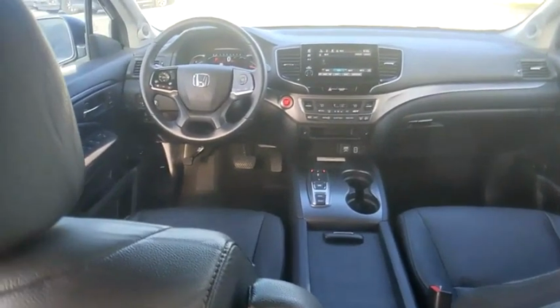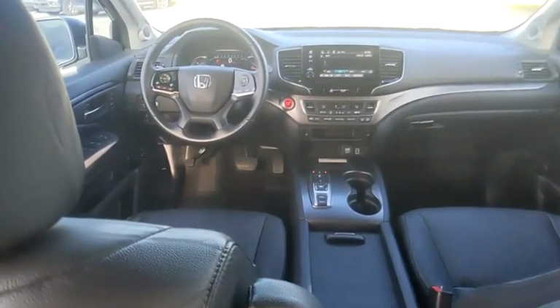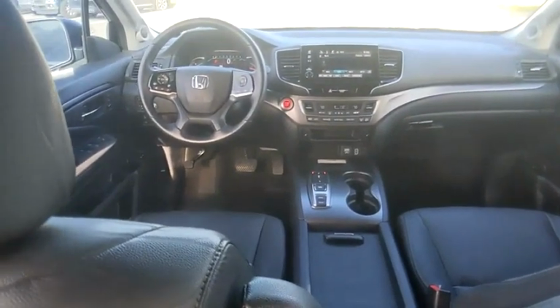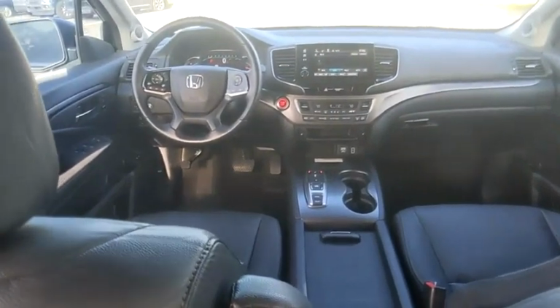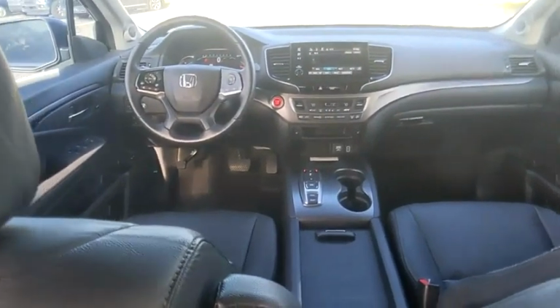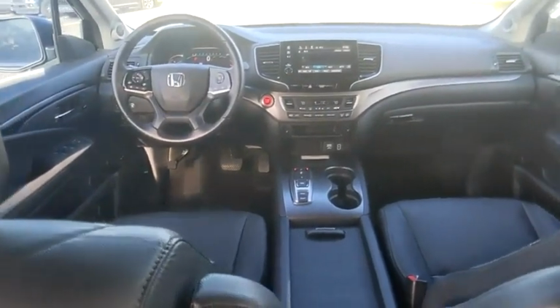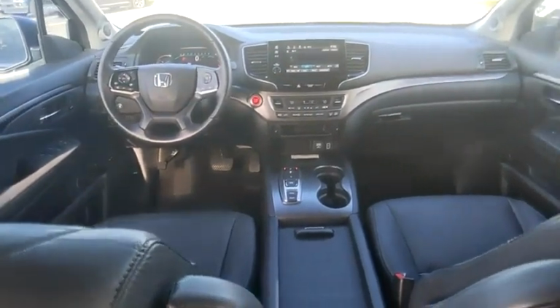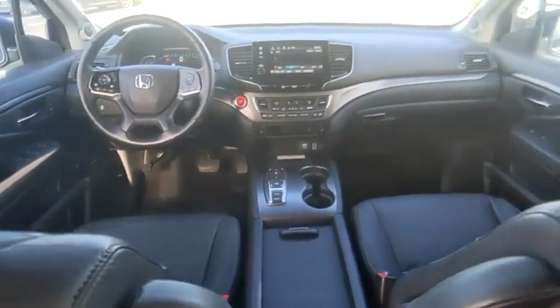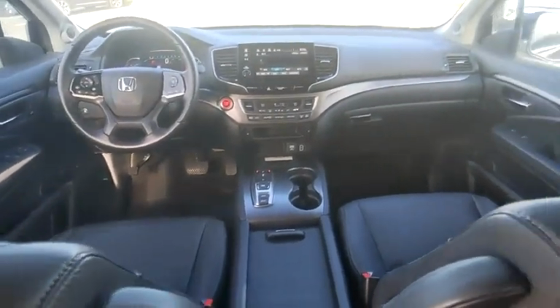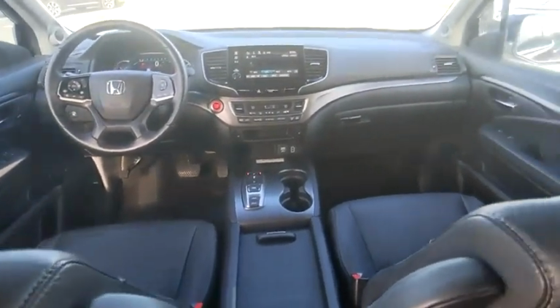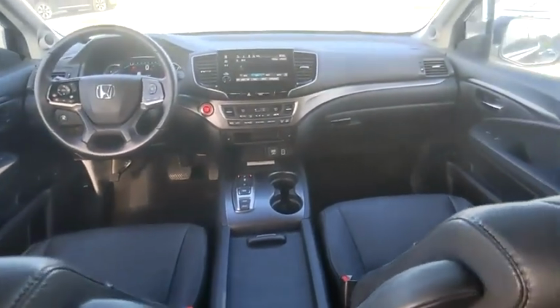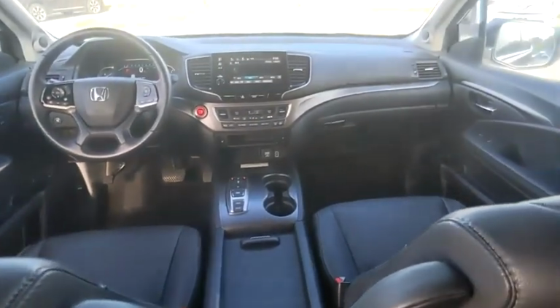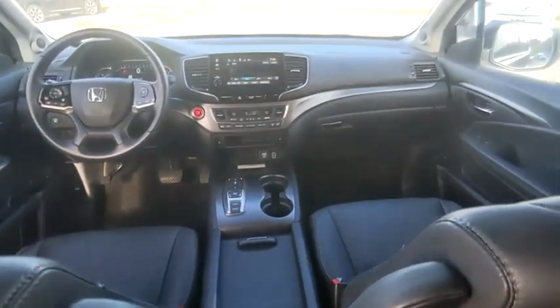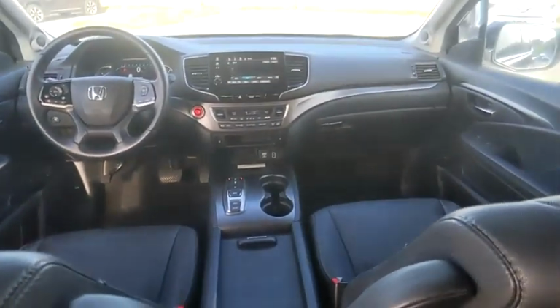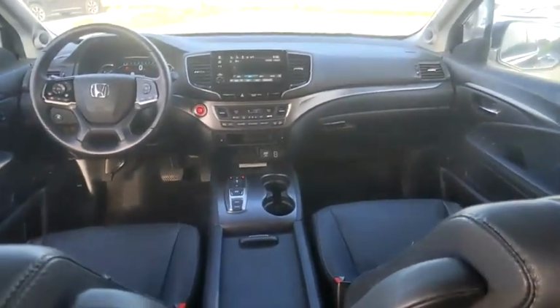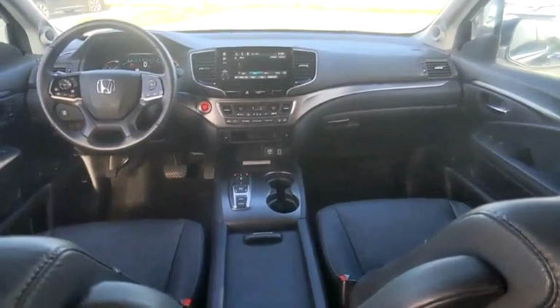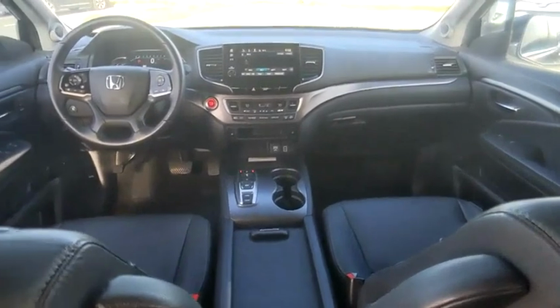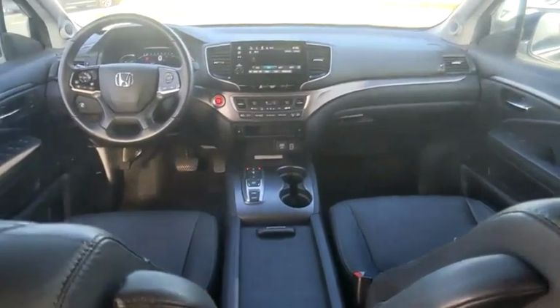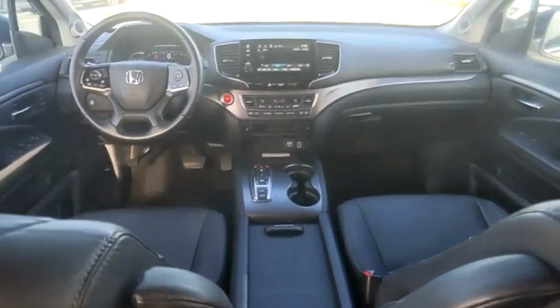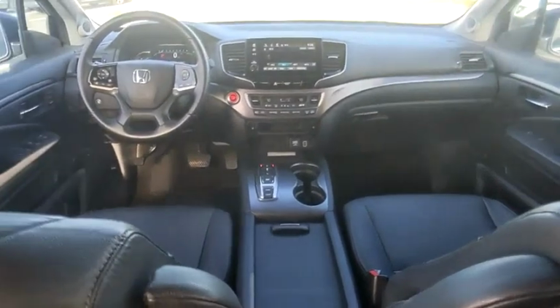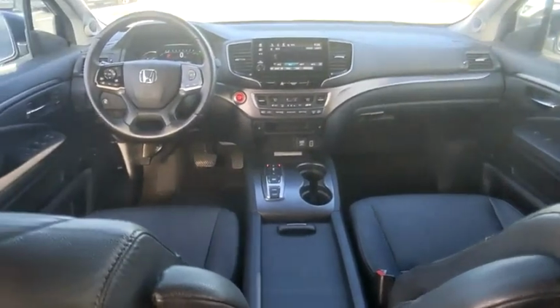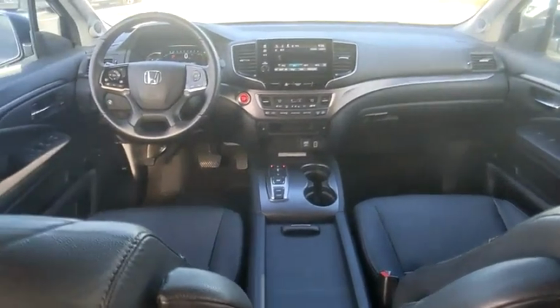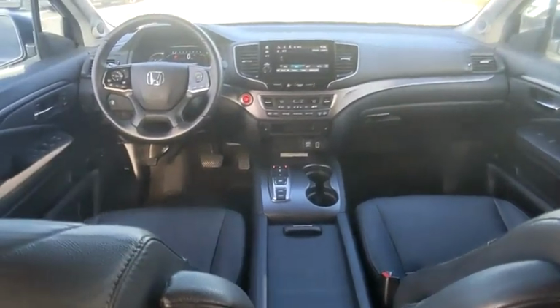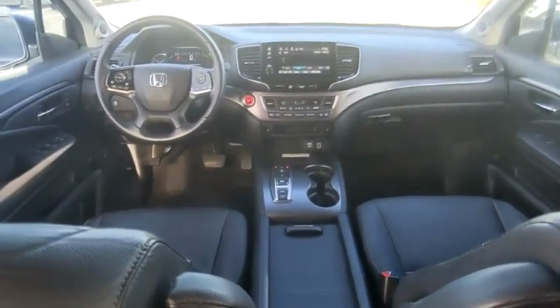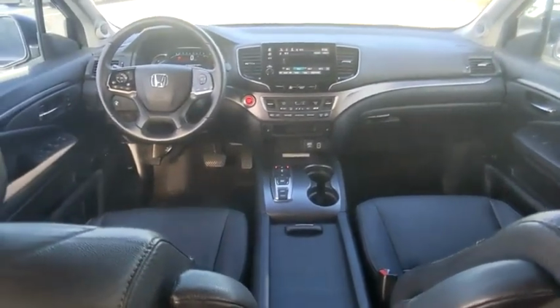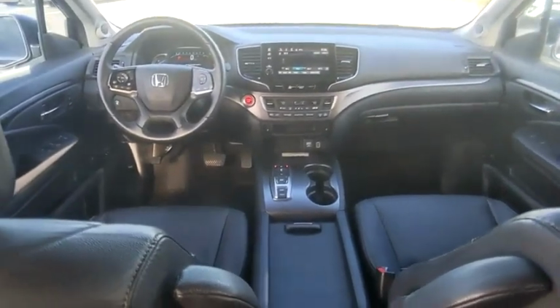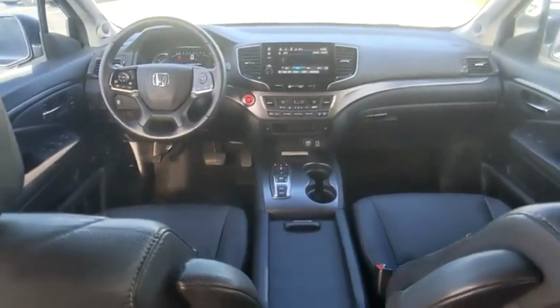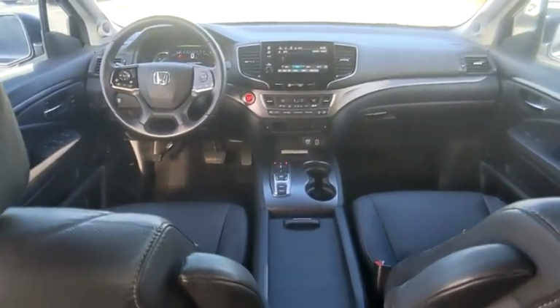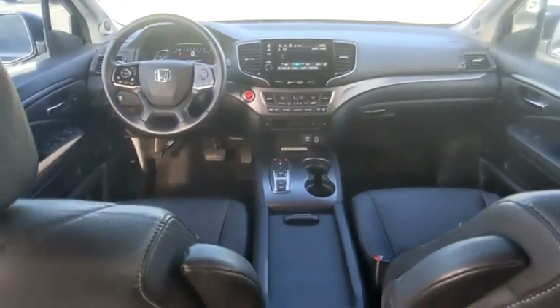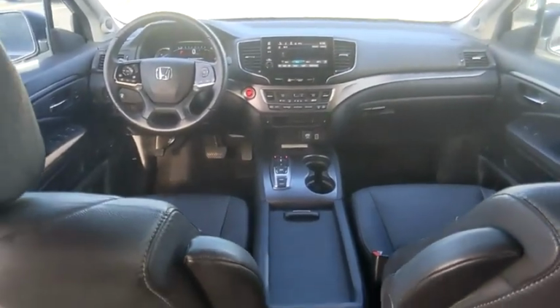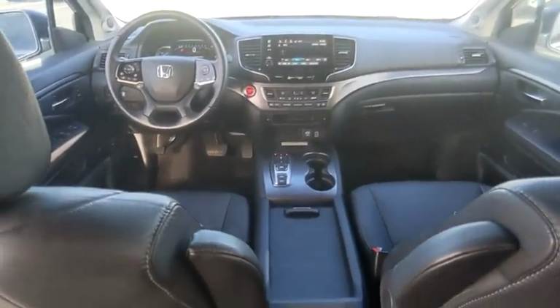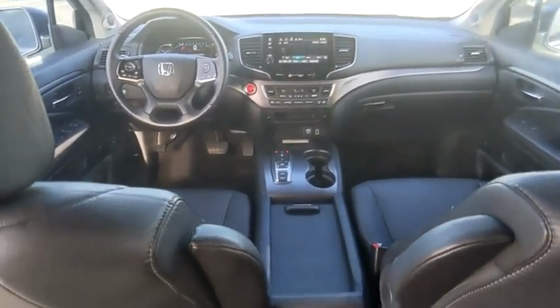Heated mirrors. Electronic stability control. Alloy wheels. Rear spoiler.